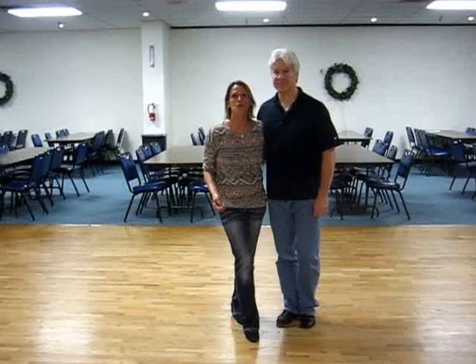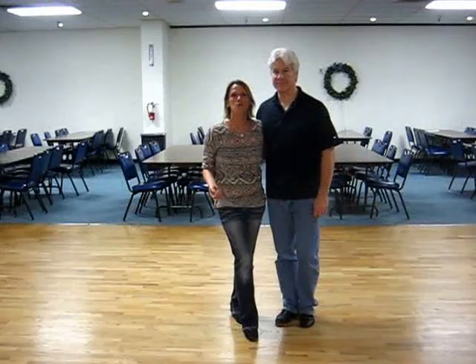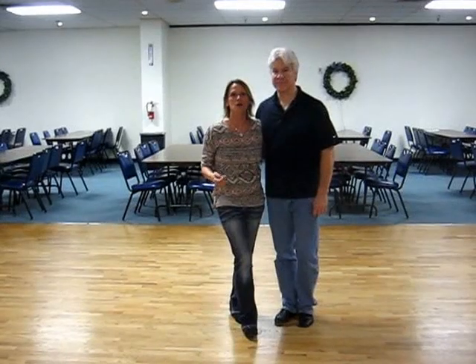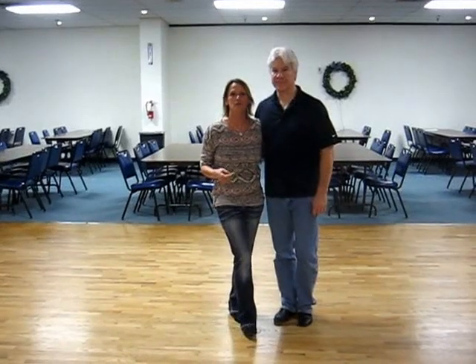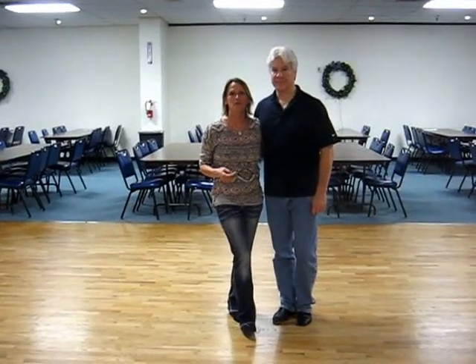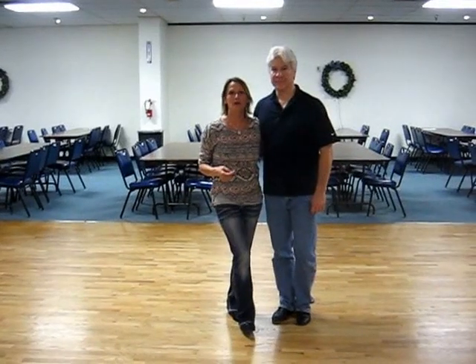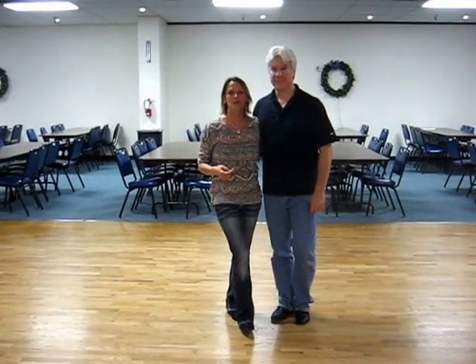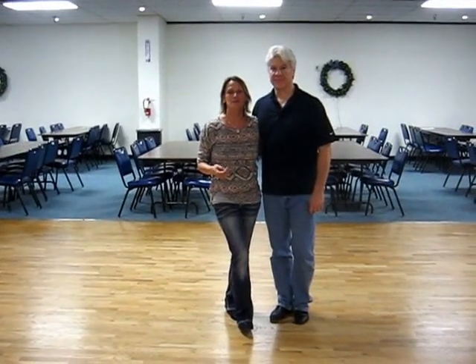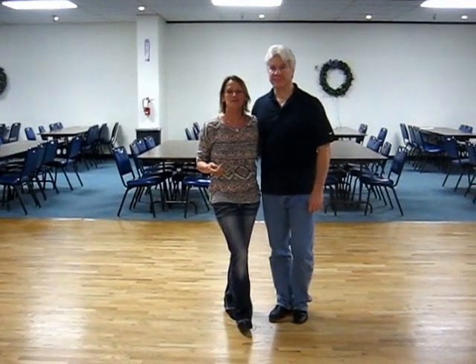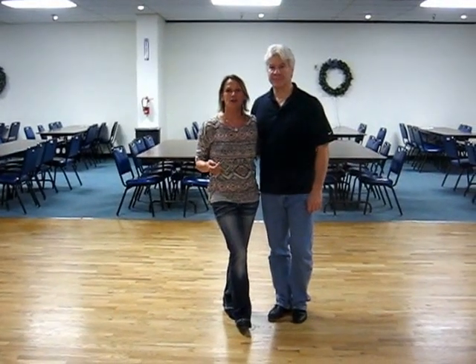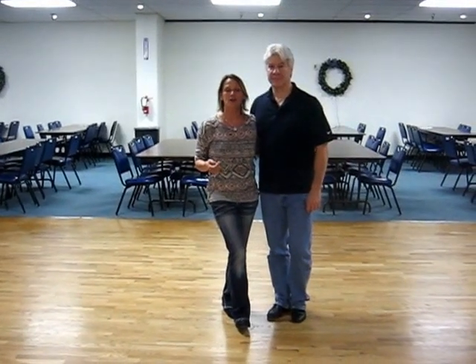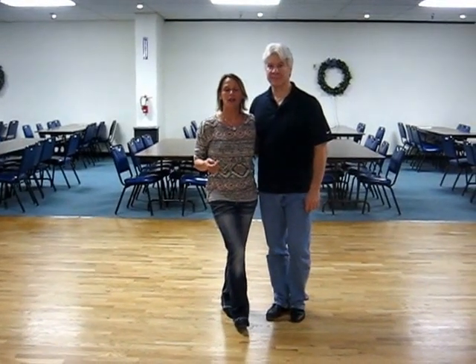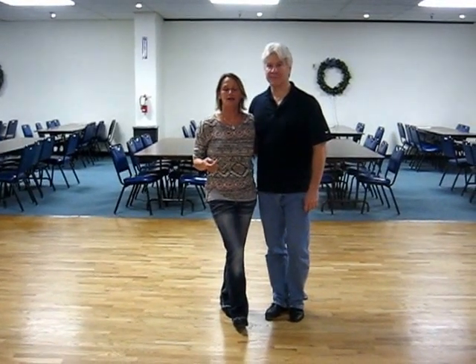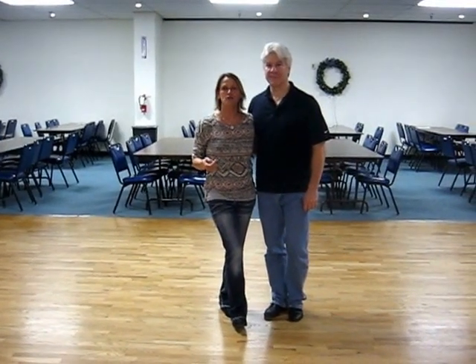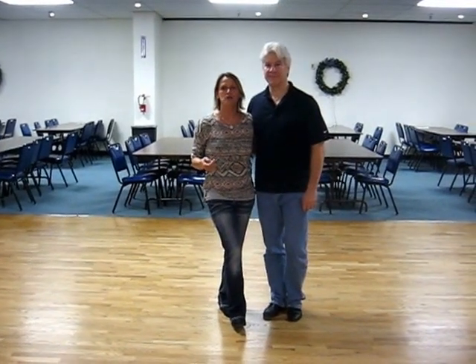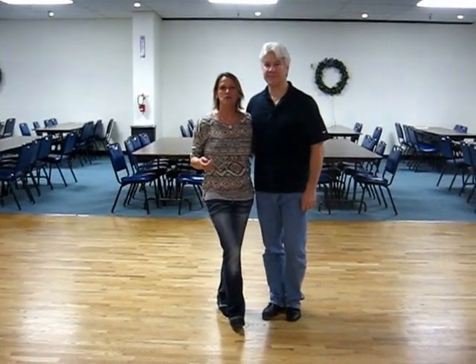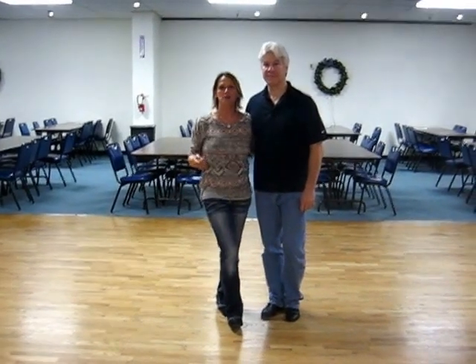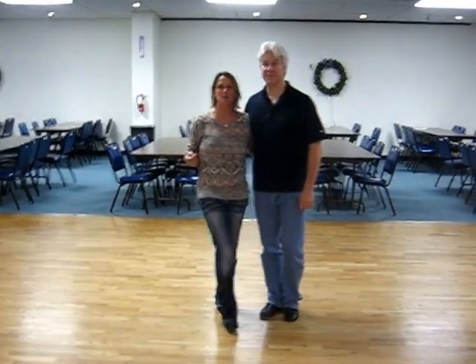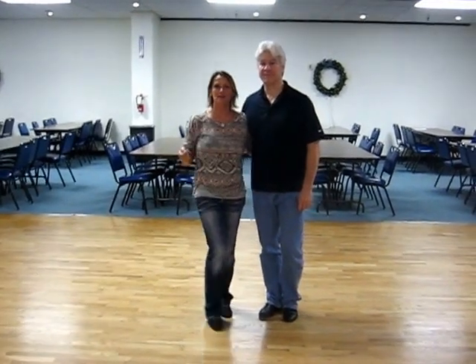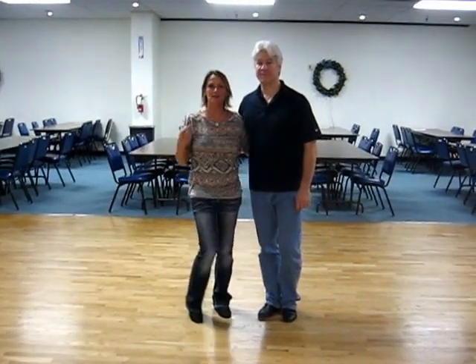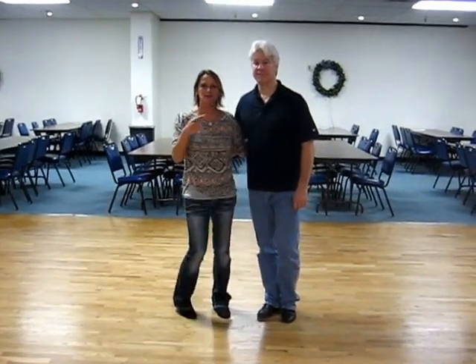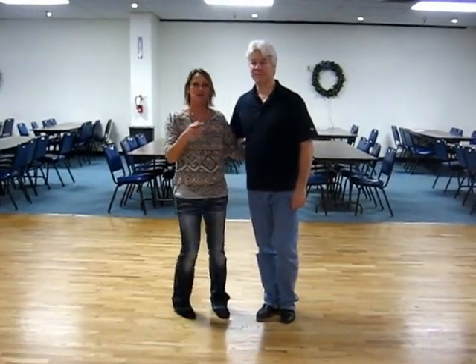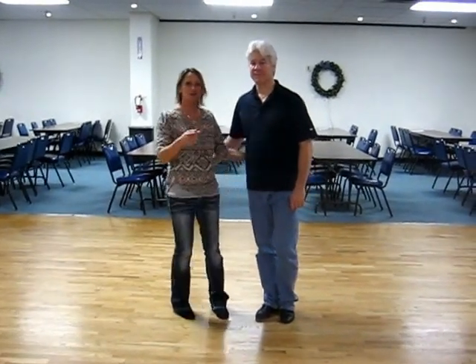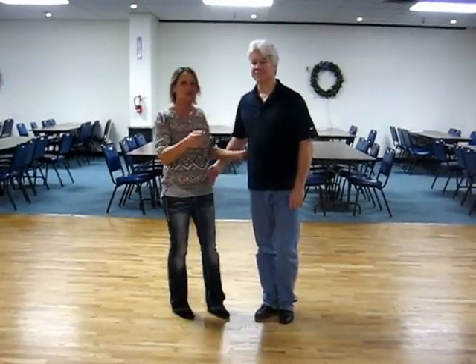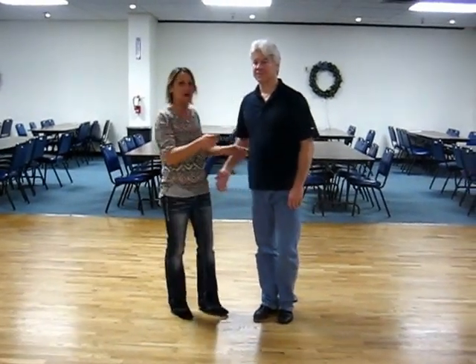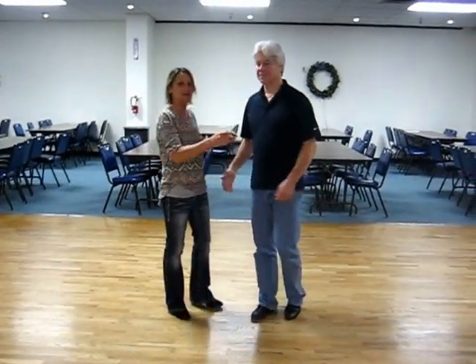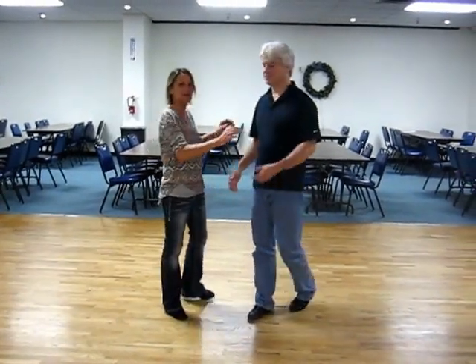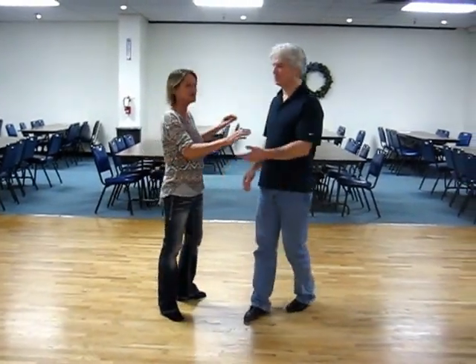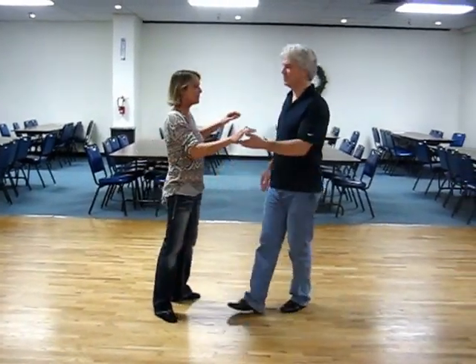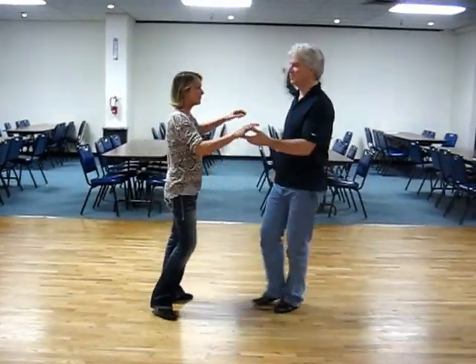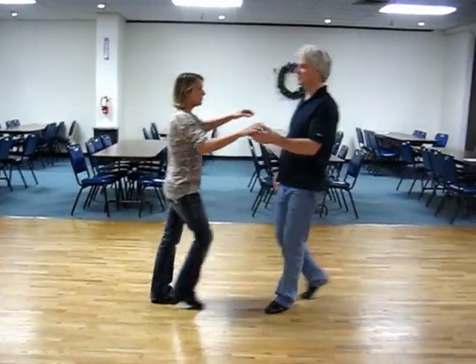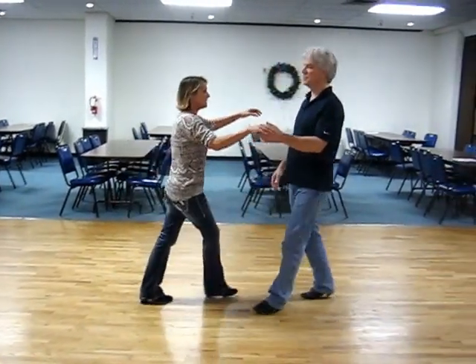Mark Willis just taught a country two-step dance lesson. Let's go ahead and dance right through it.